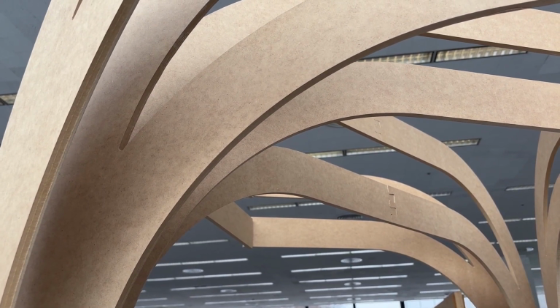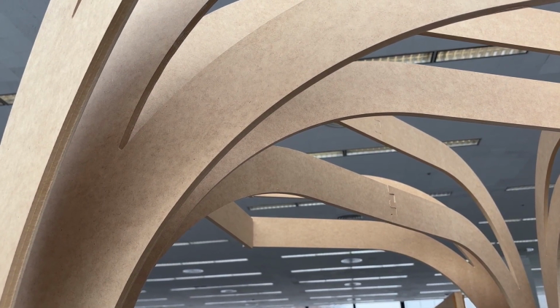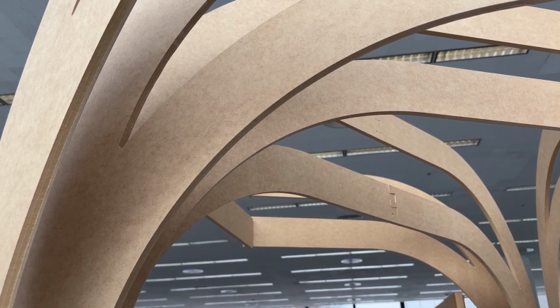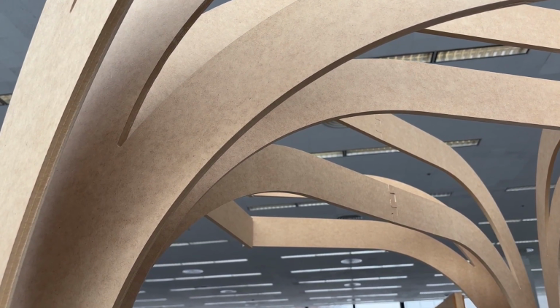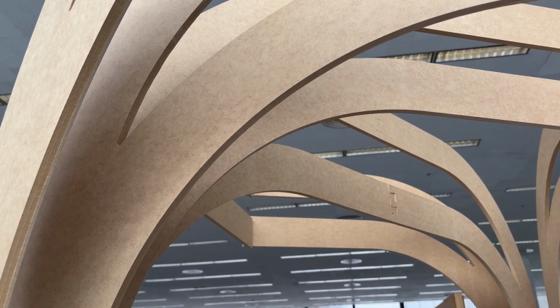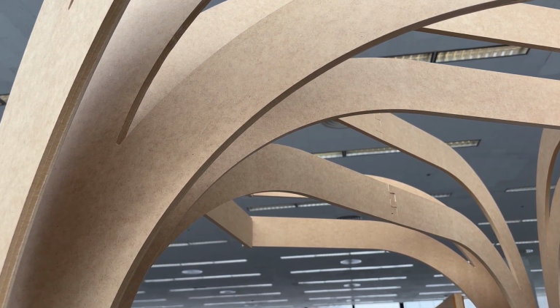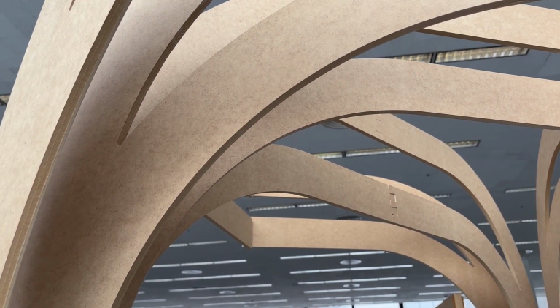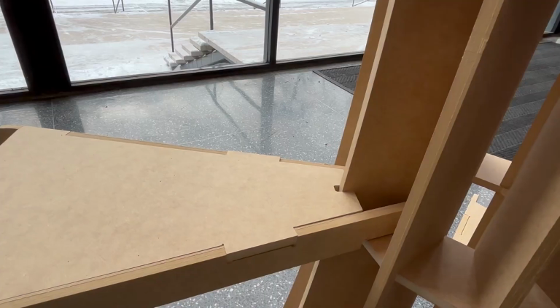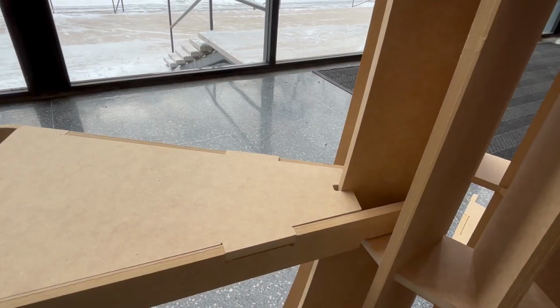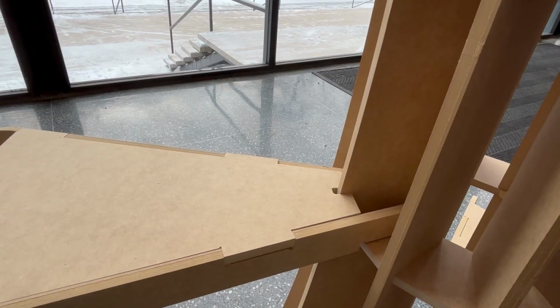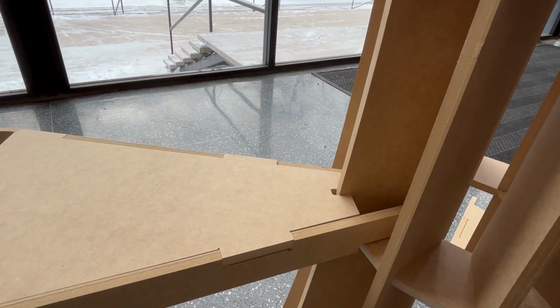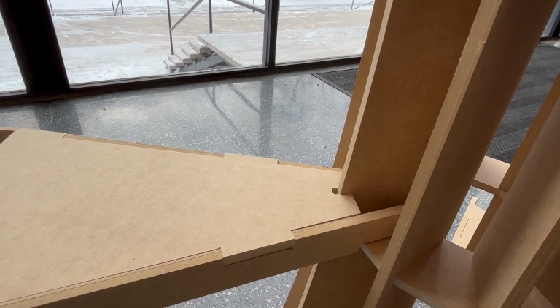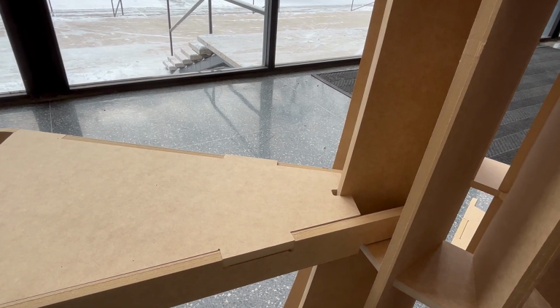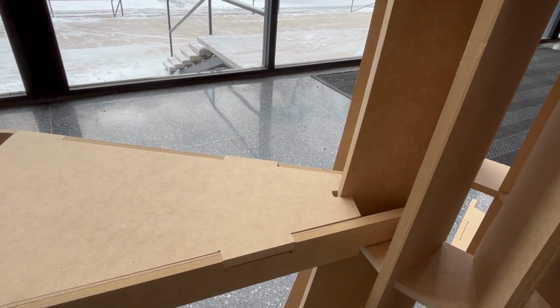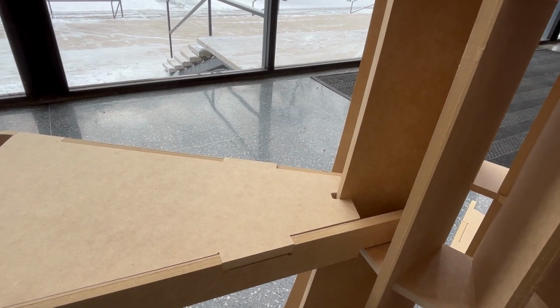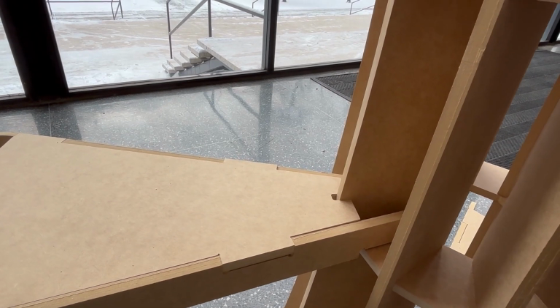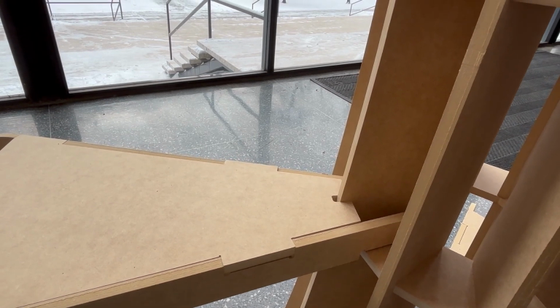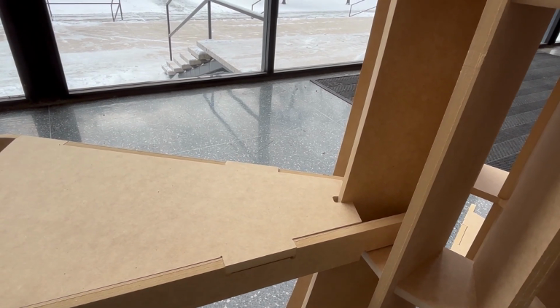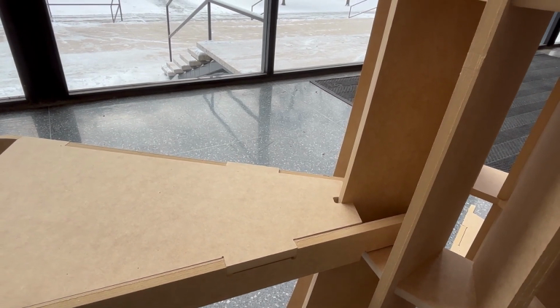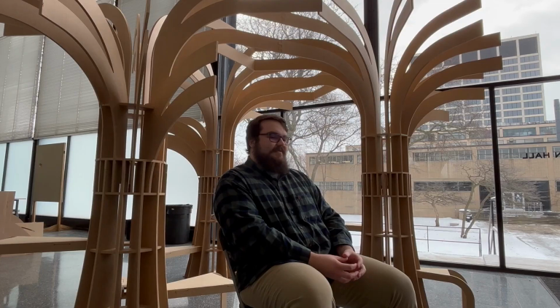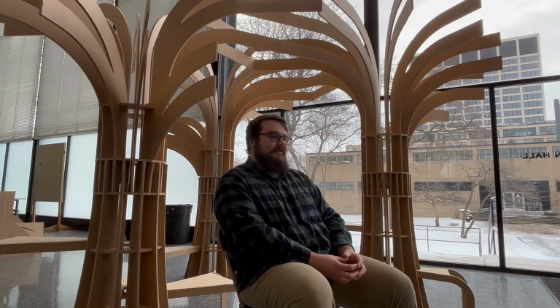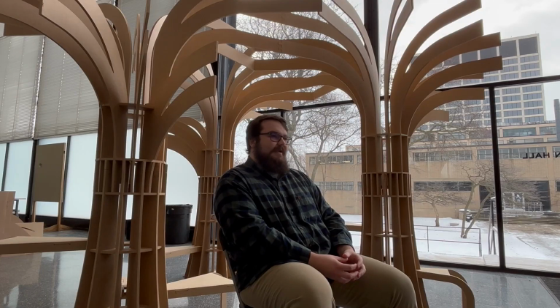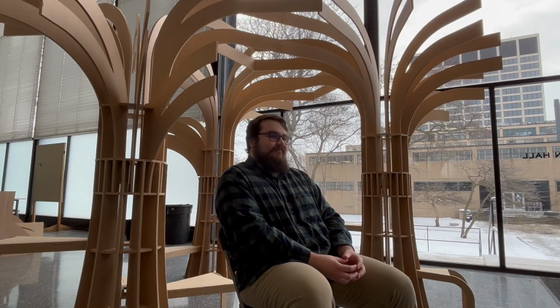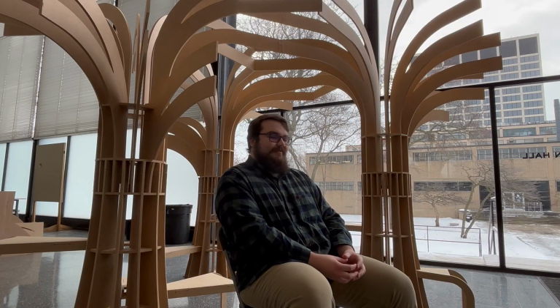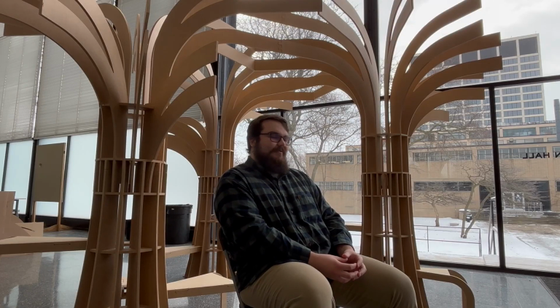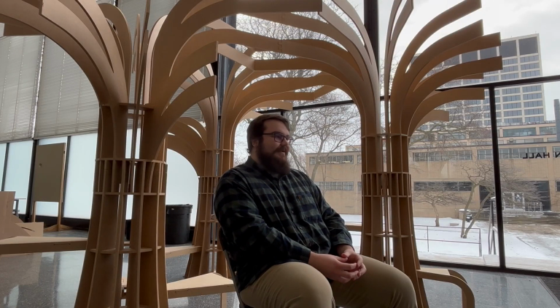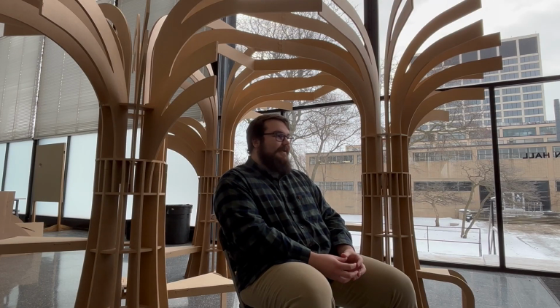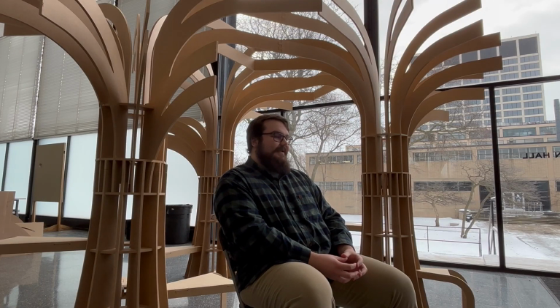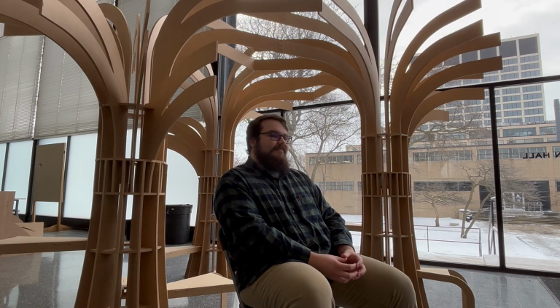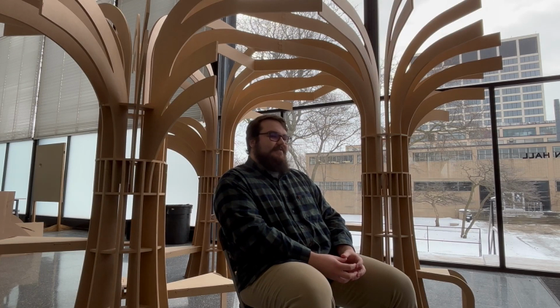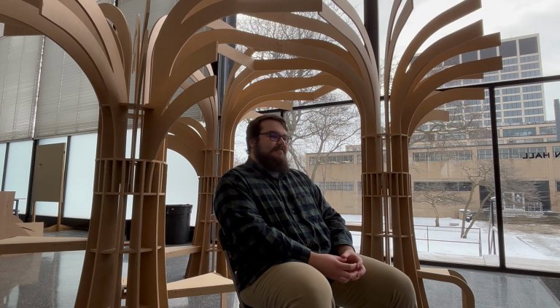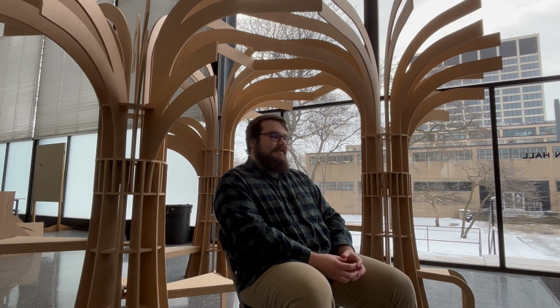For future projects: make your joints a little bit less precise. It's better to have wiggle room than to have things too tight.